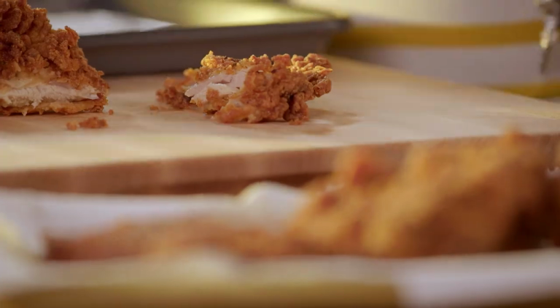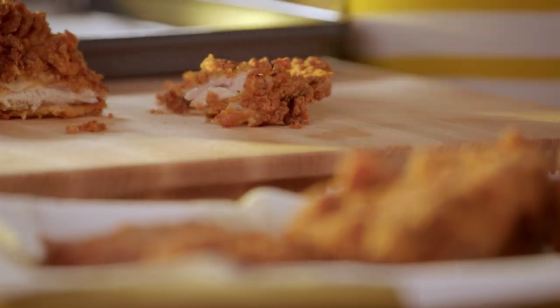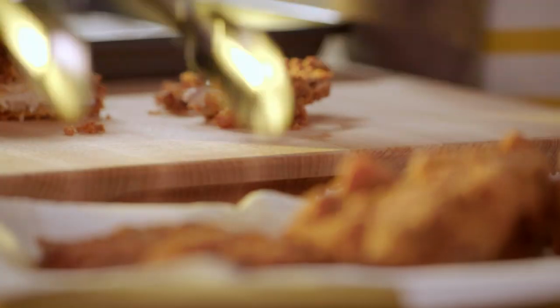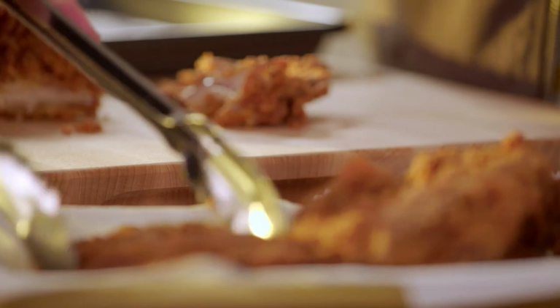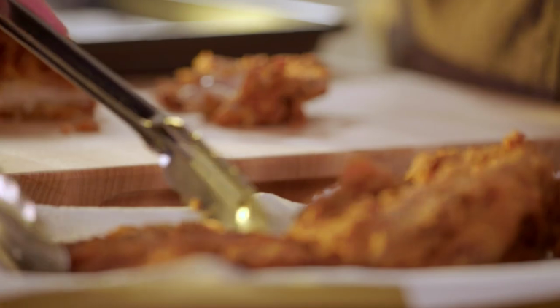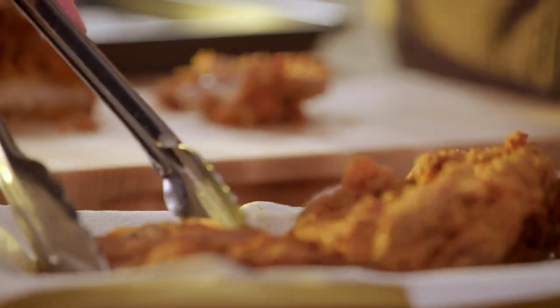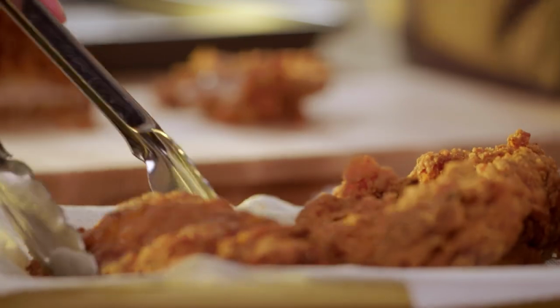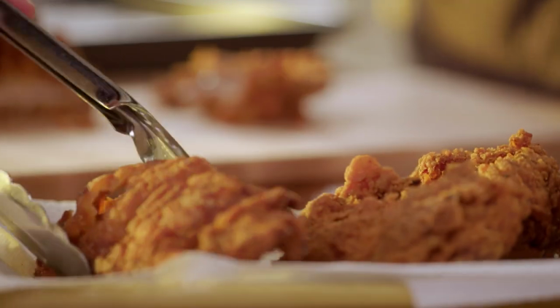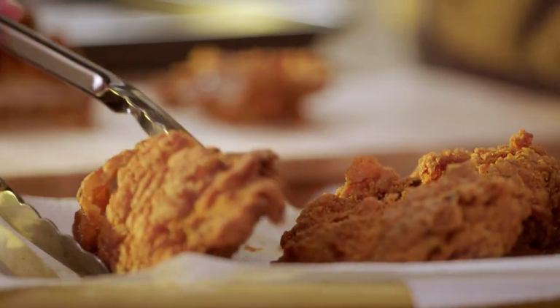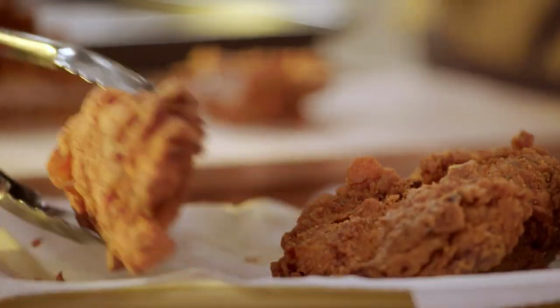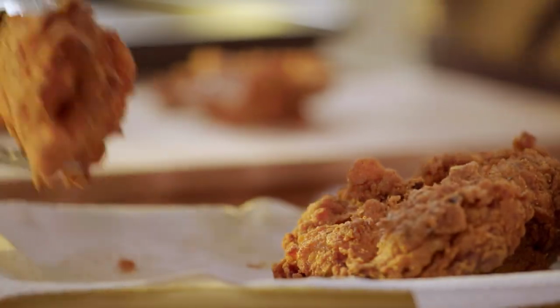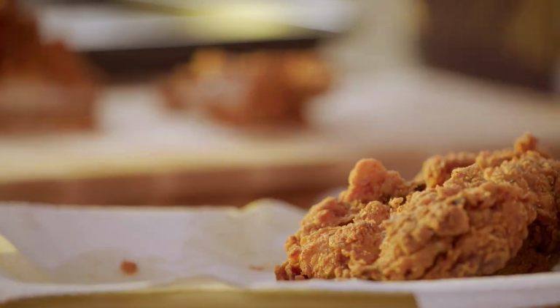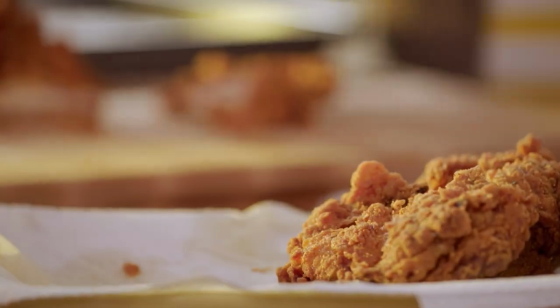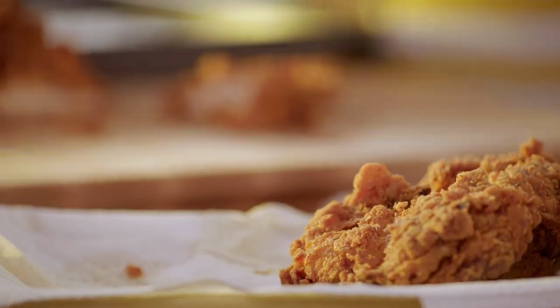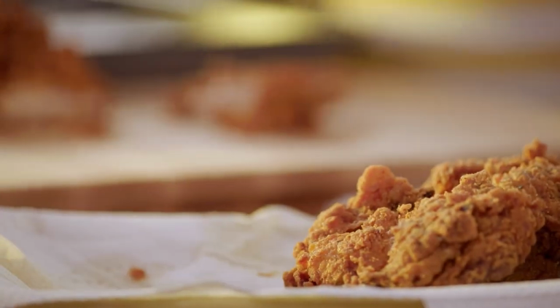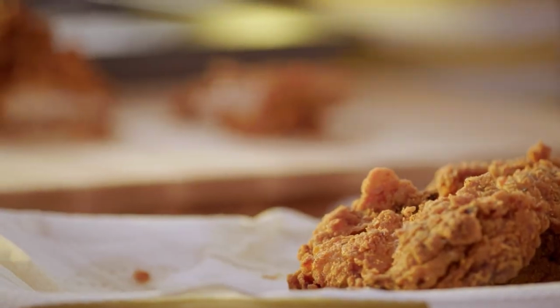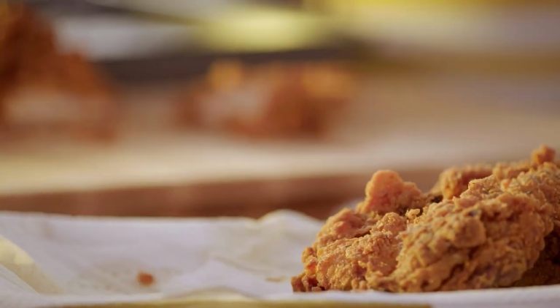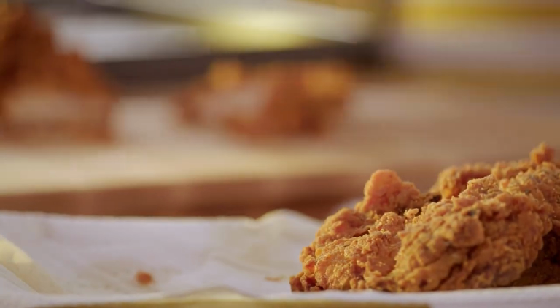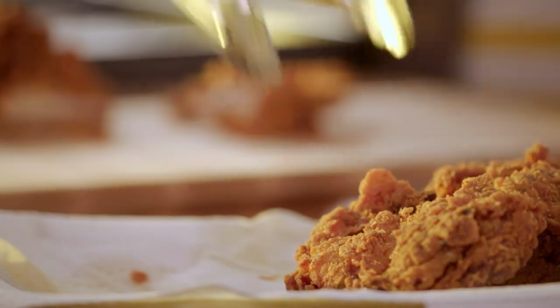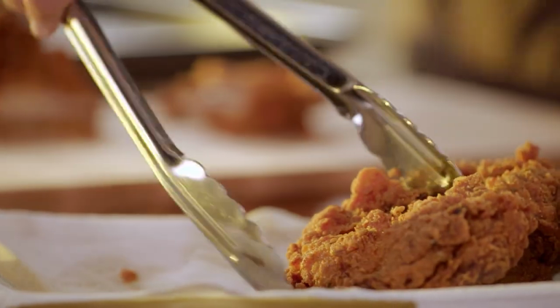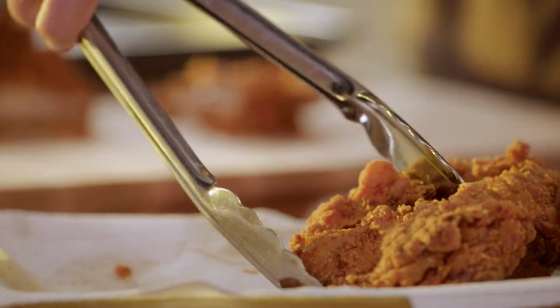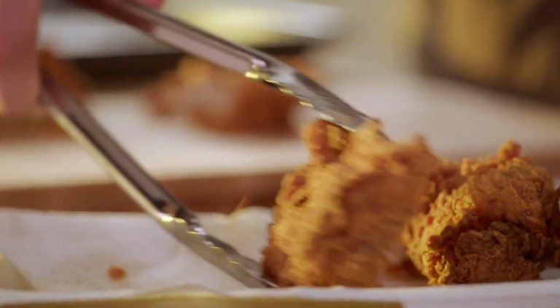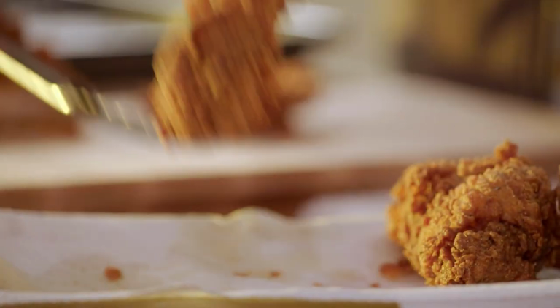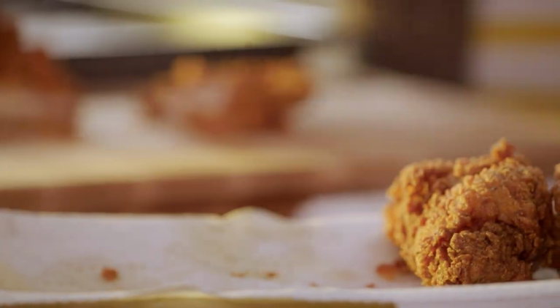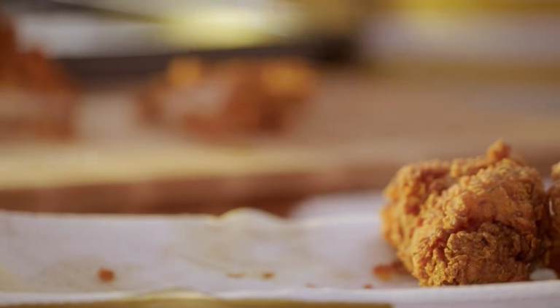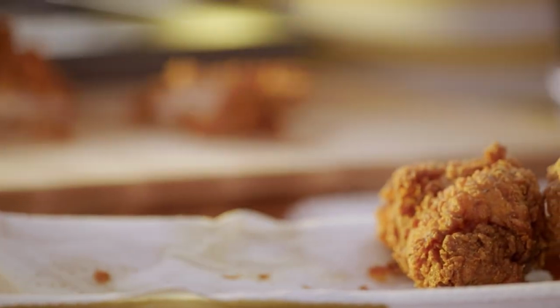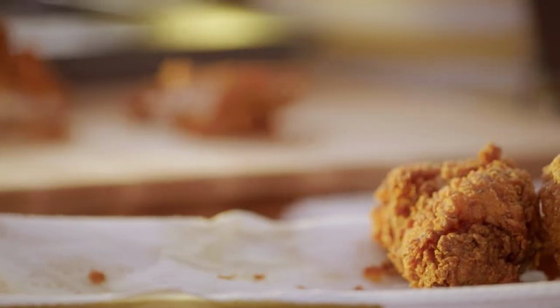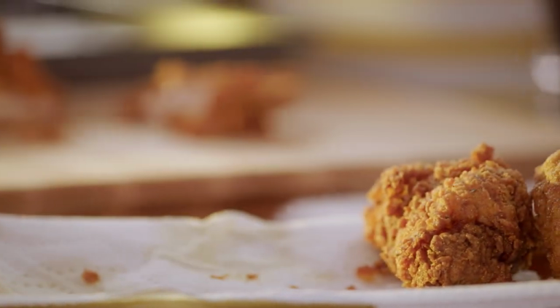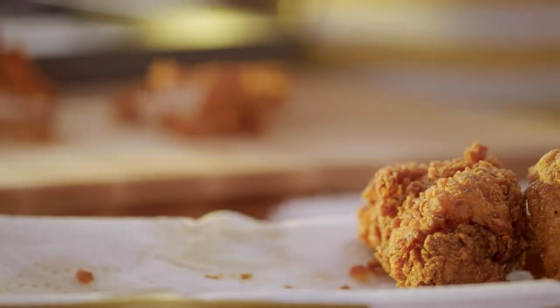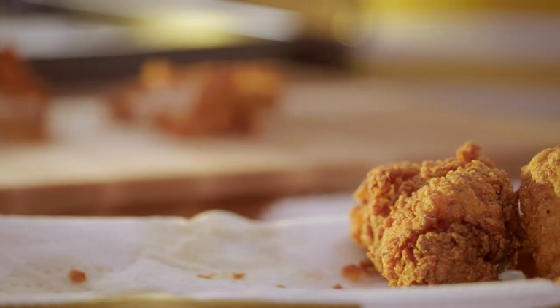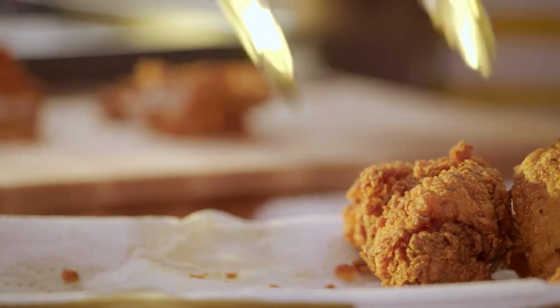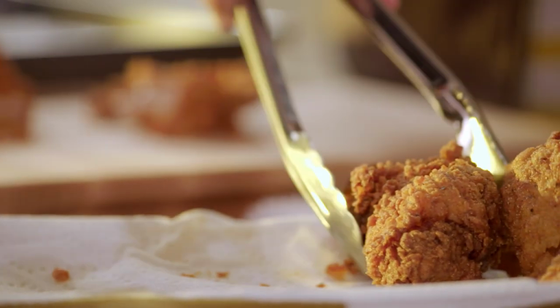It's crispy, spicy, crunchy. Mmm, so good.